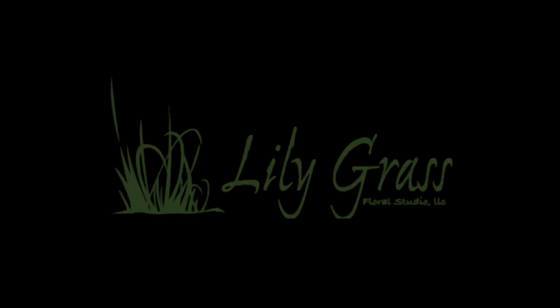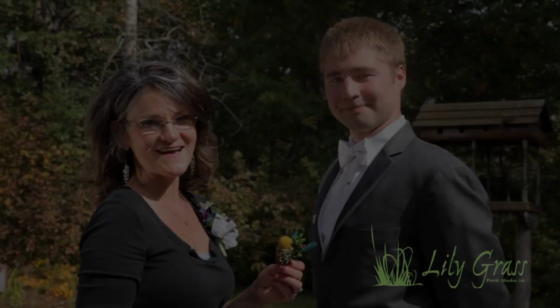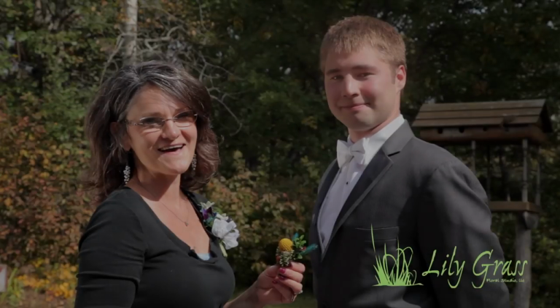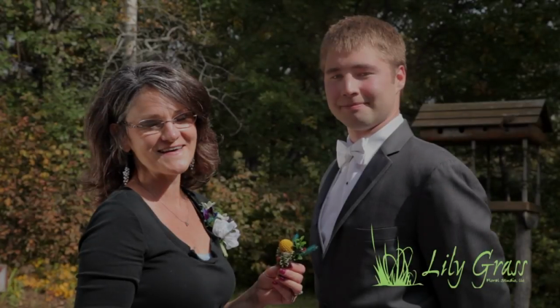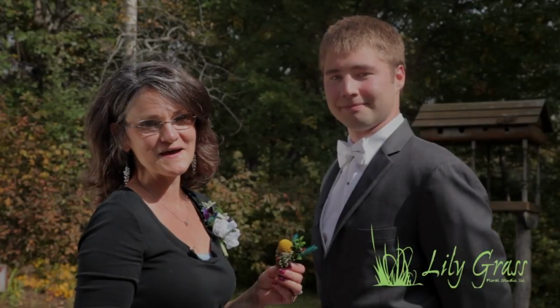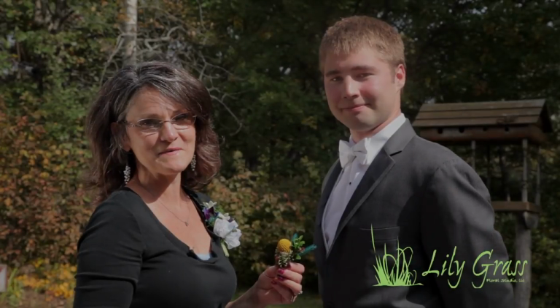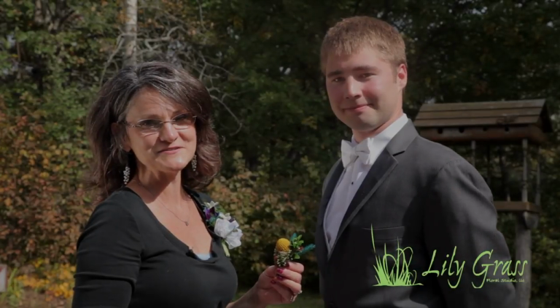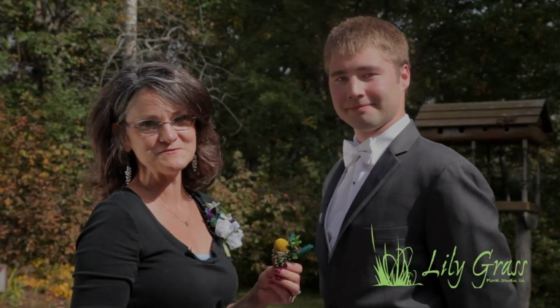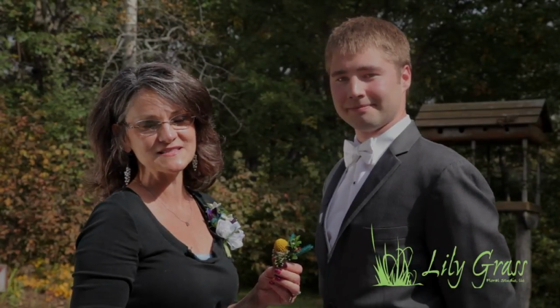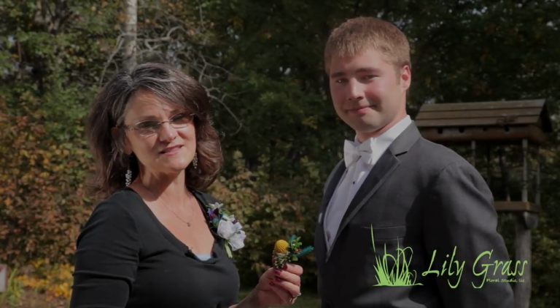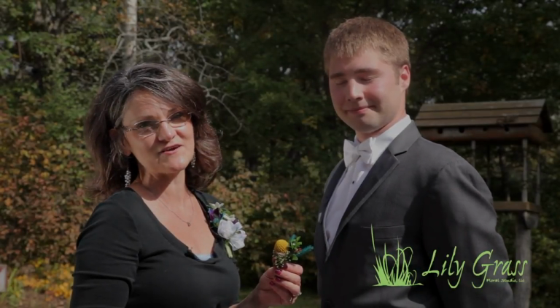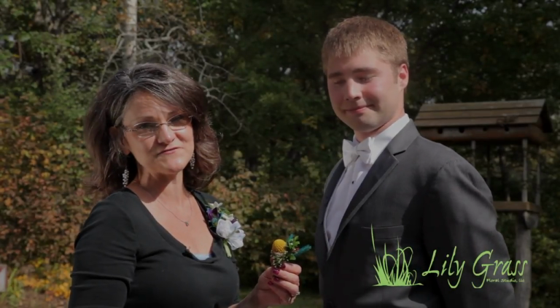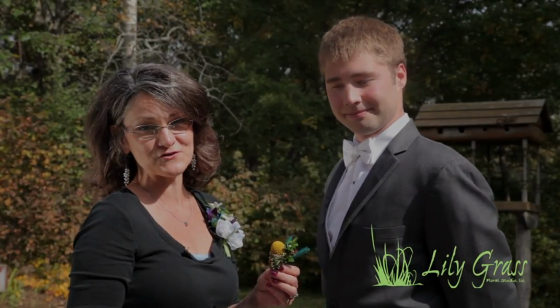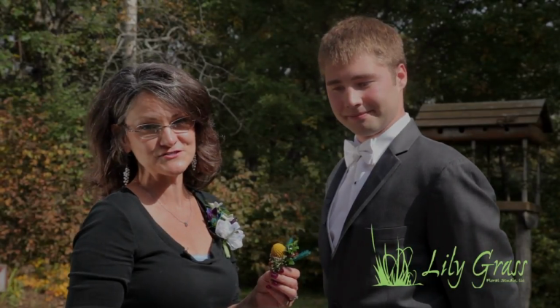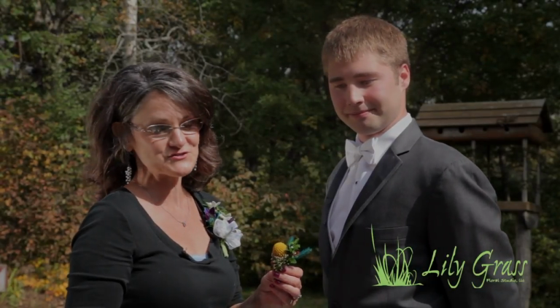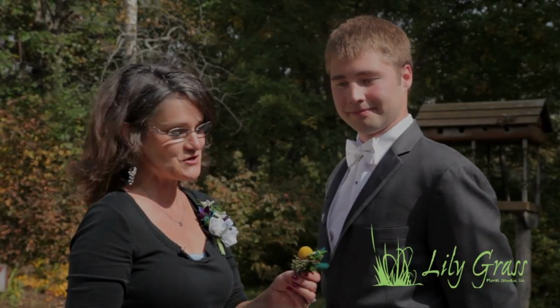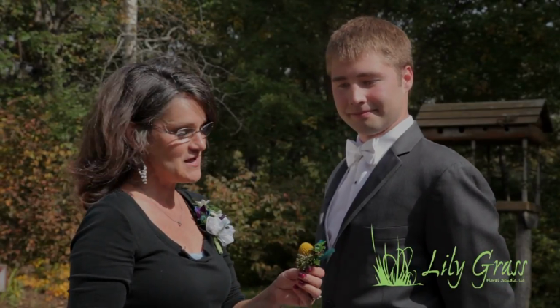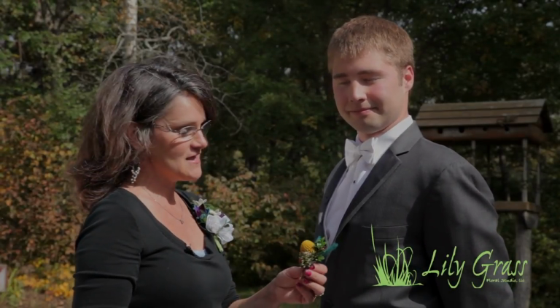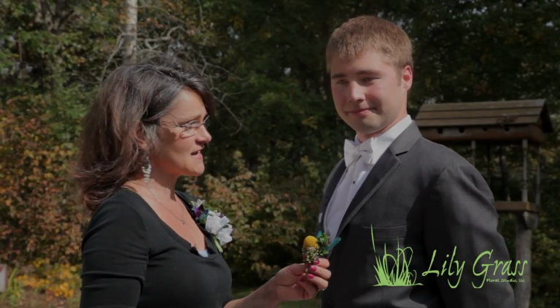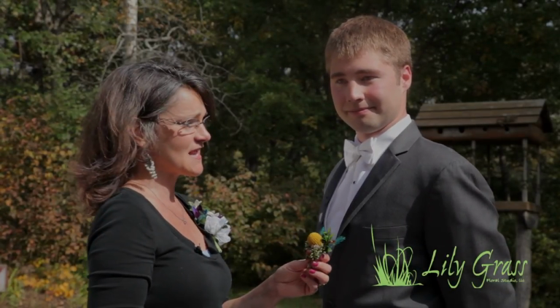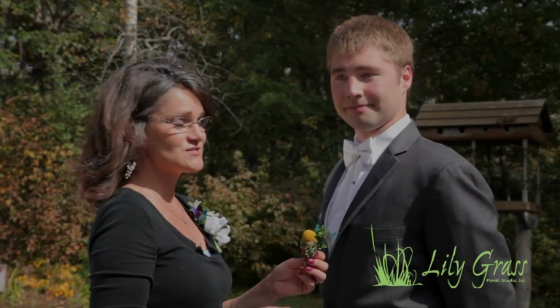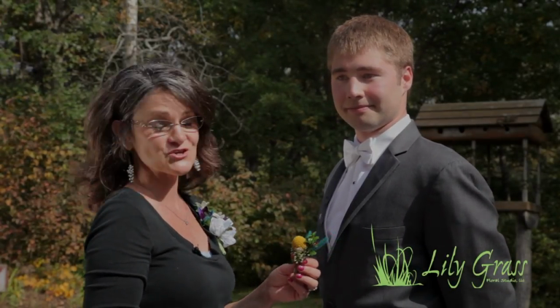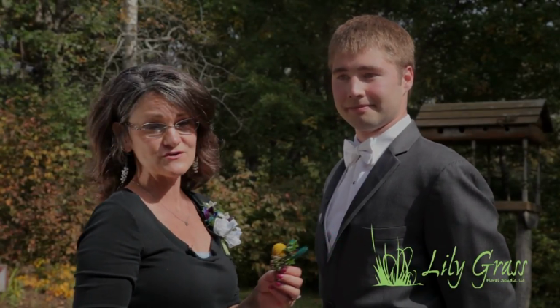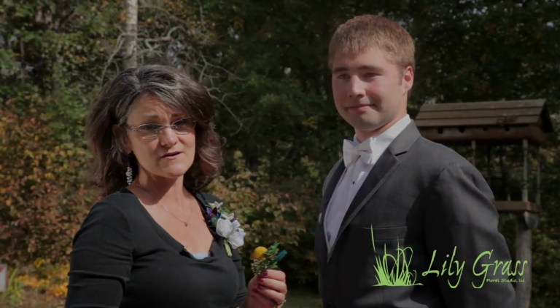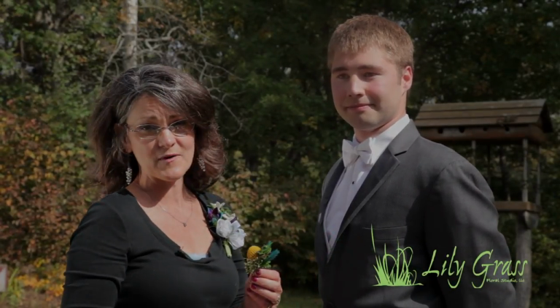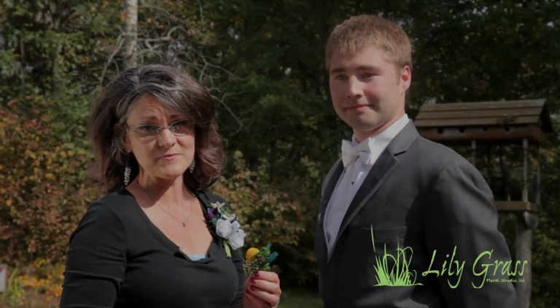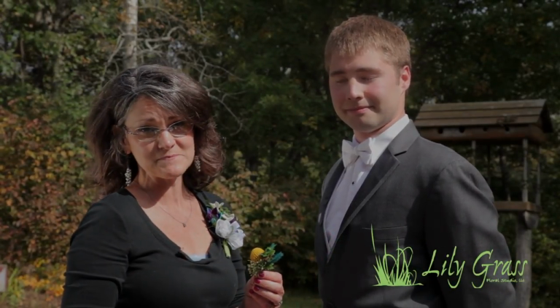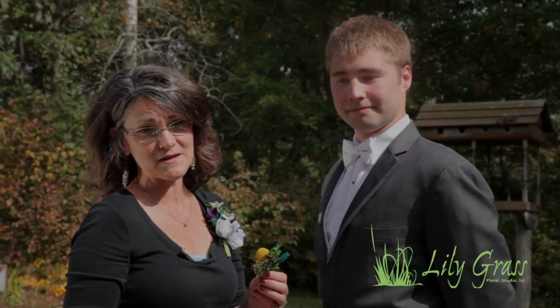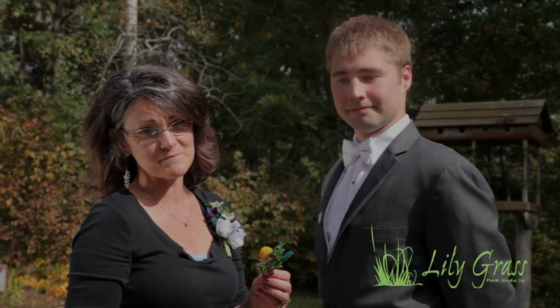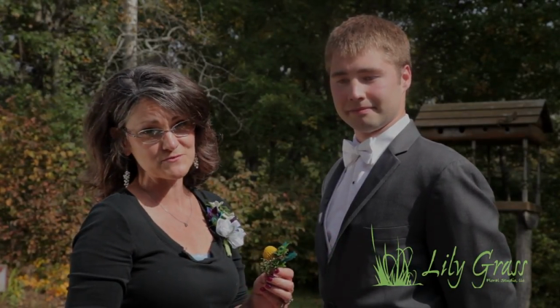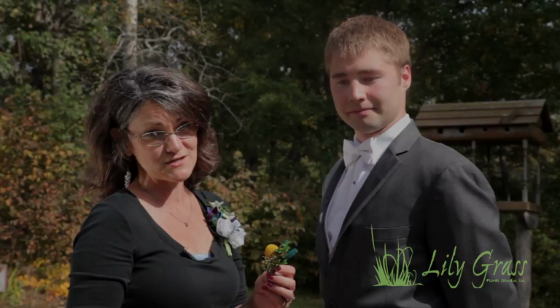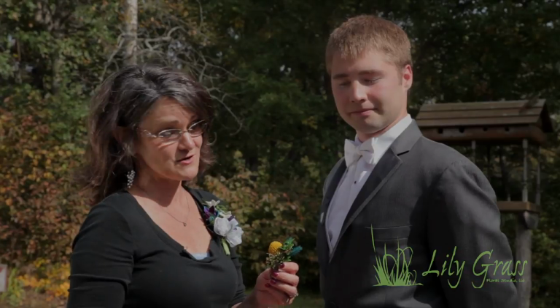Hi, I'm Marci with Lilygrass Floral Studio and I'd like to show you how to properly pin on a boutonniere.